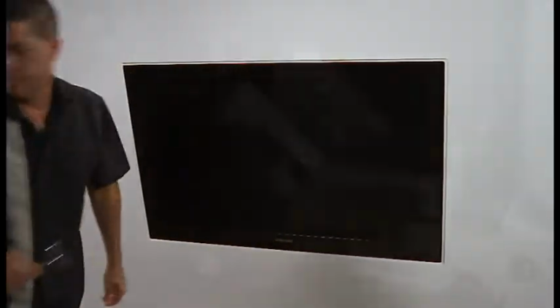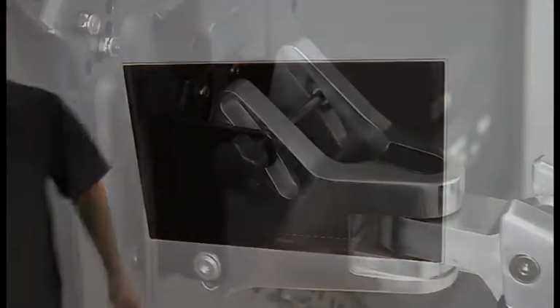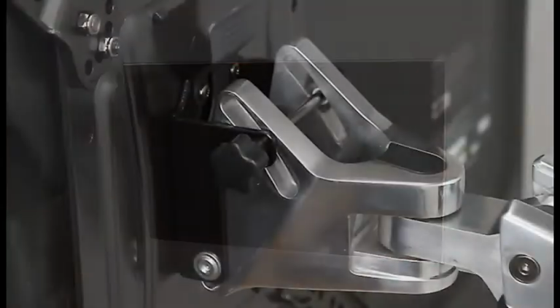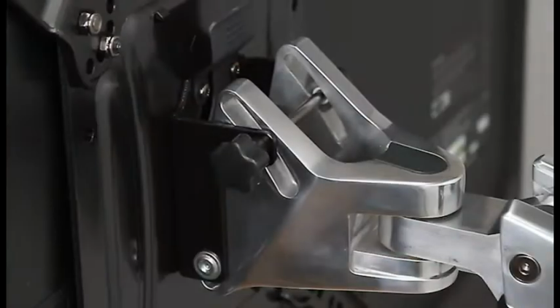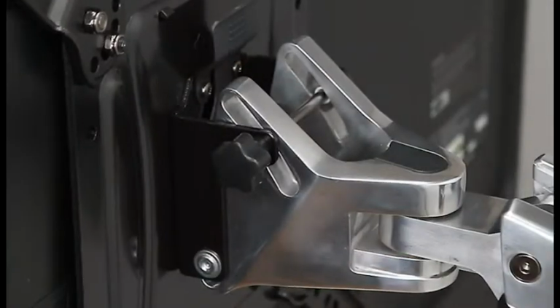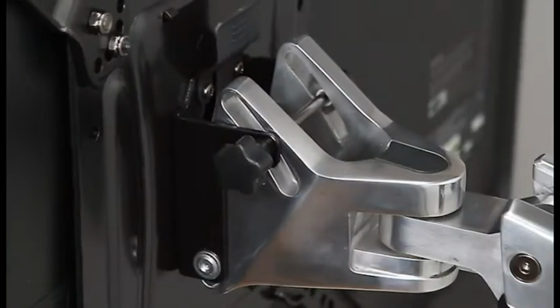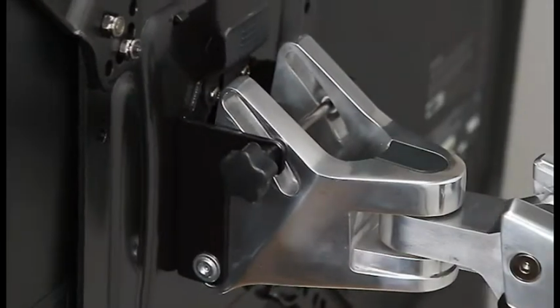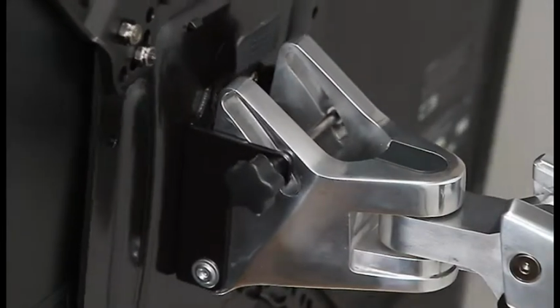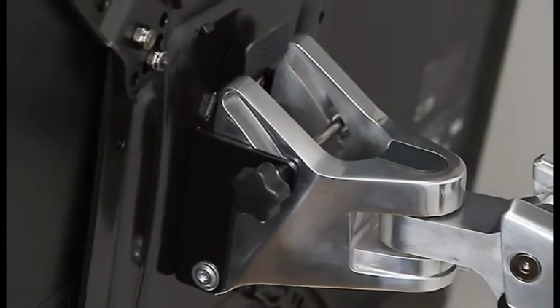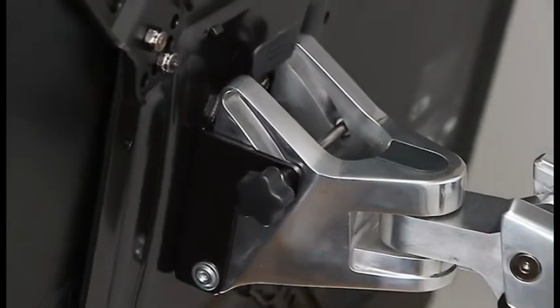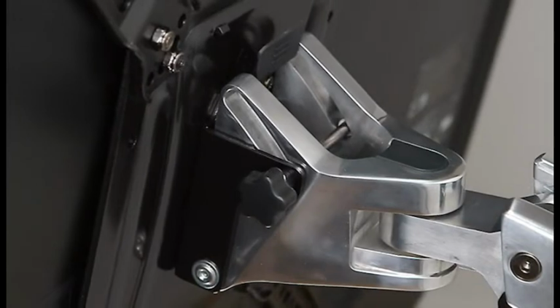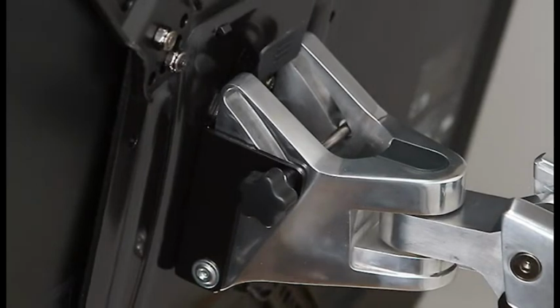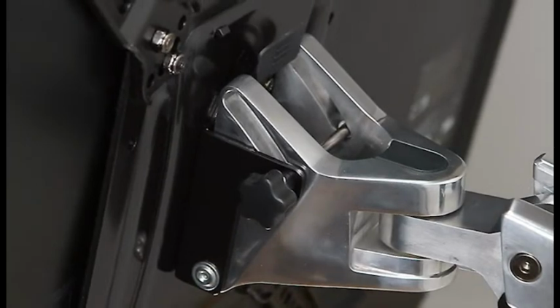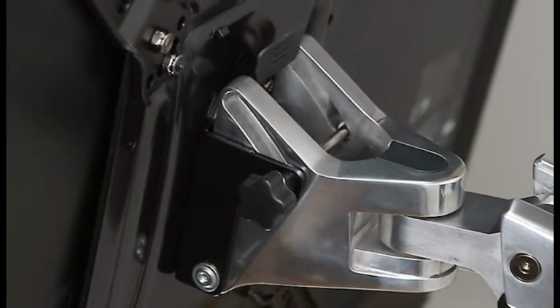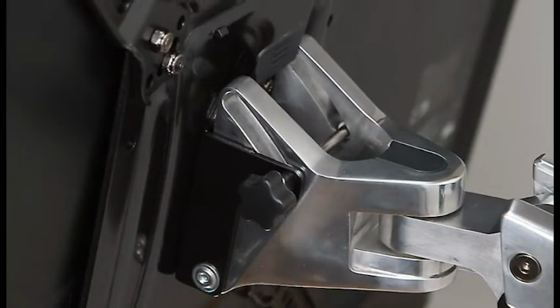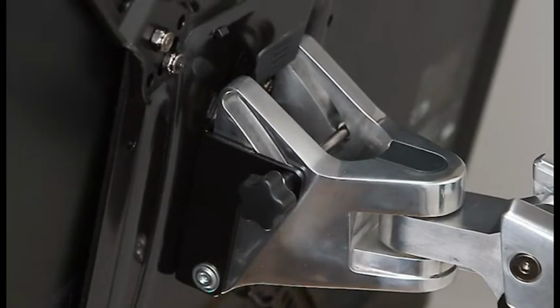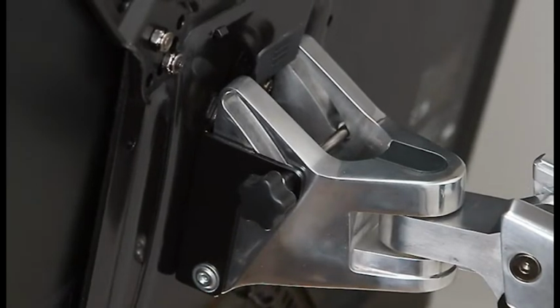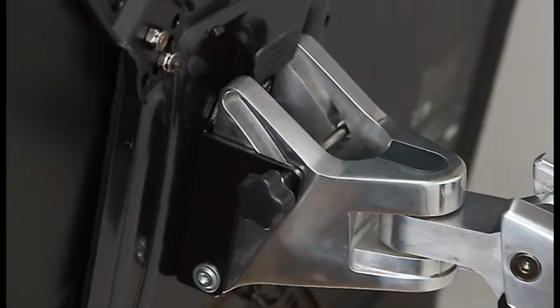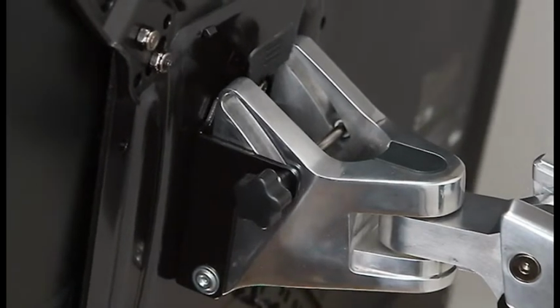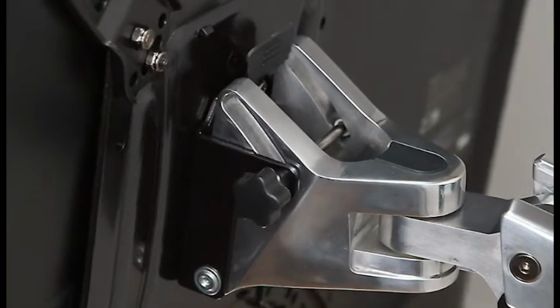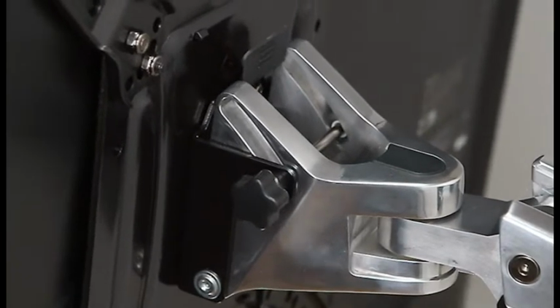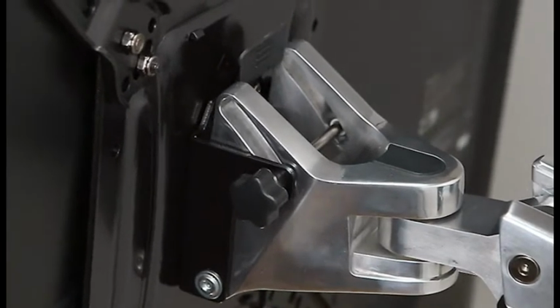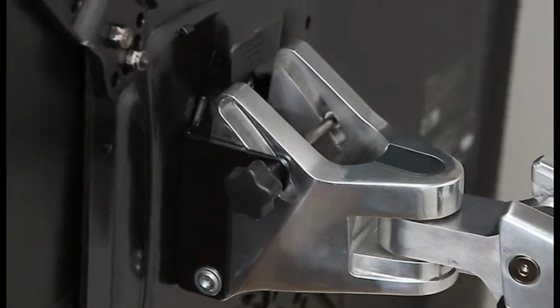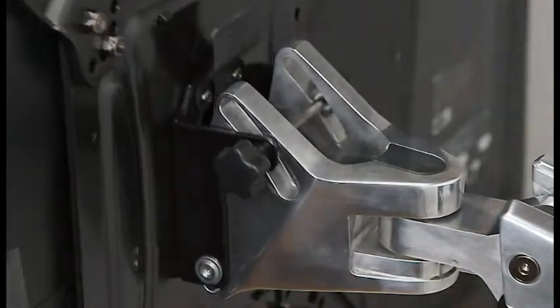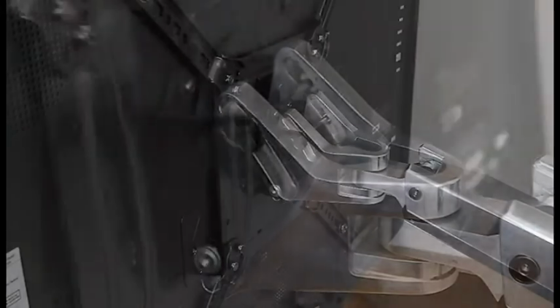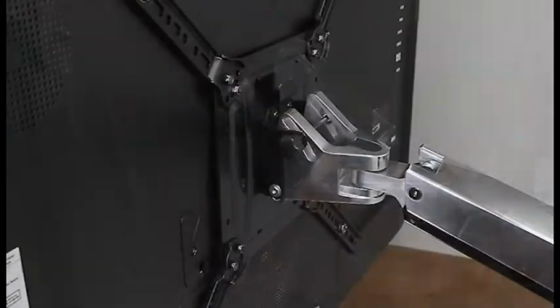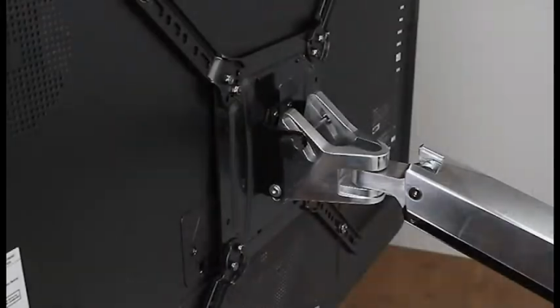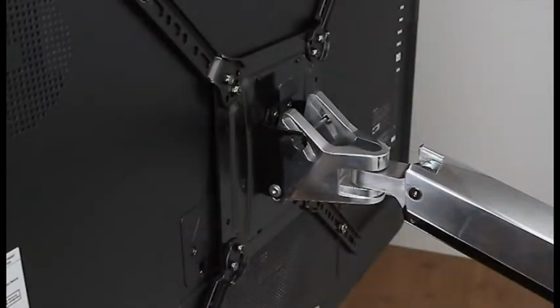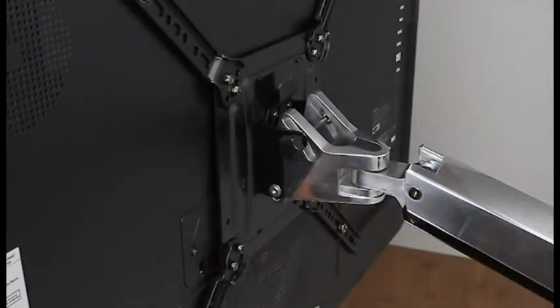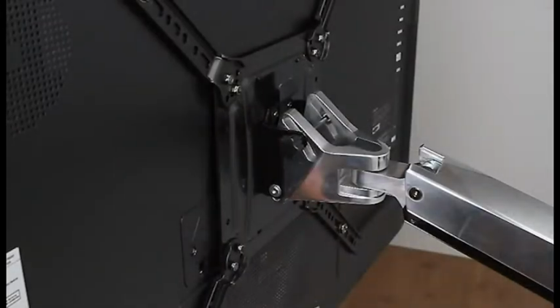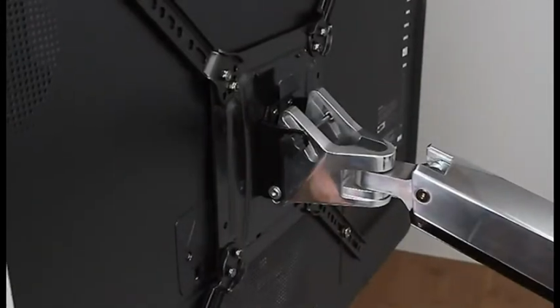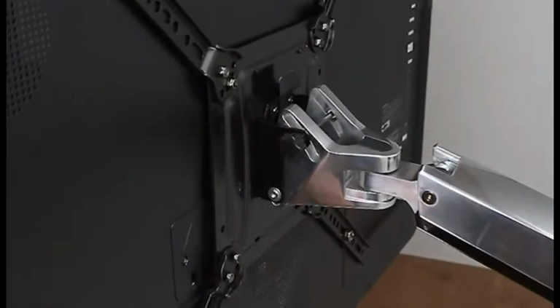To adjust tilt, turn the knob clockwise to increase tension and counter-clockwise to decrease tension.